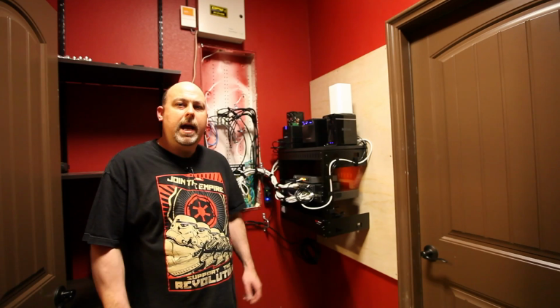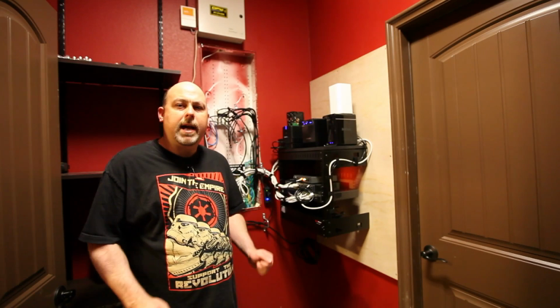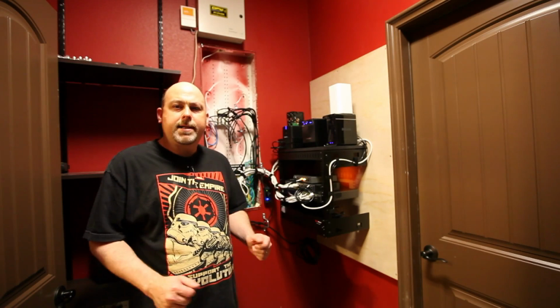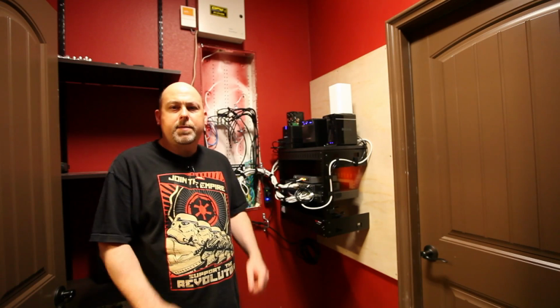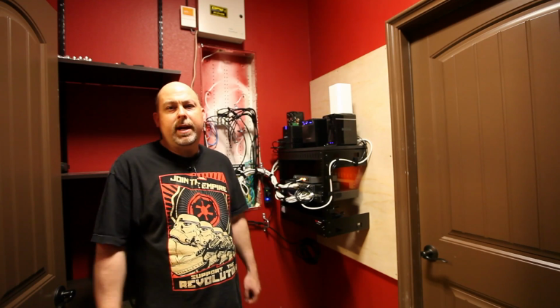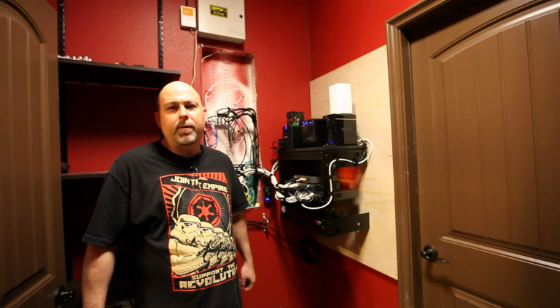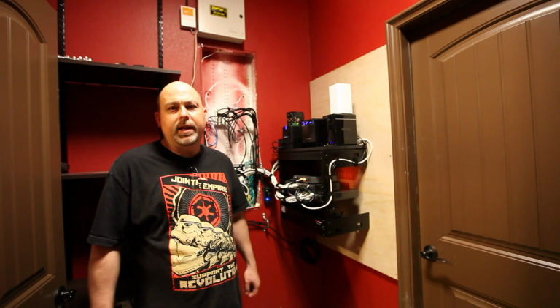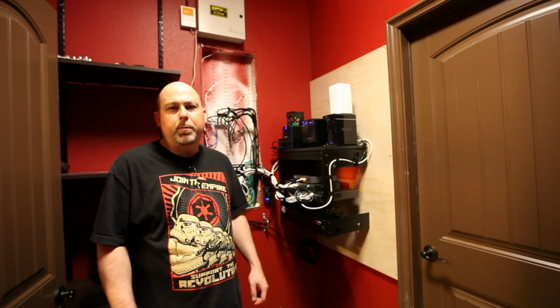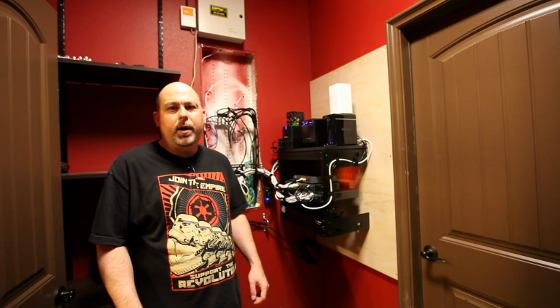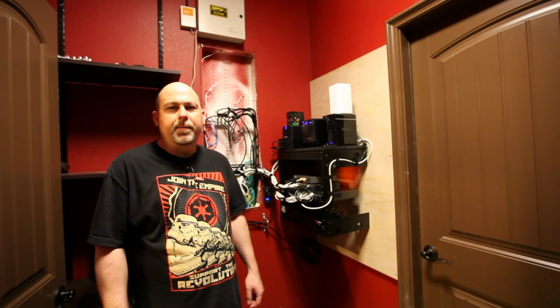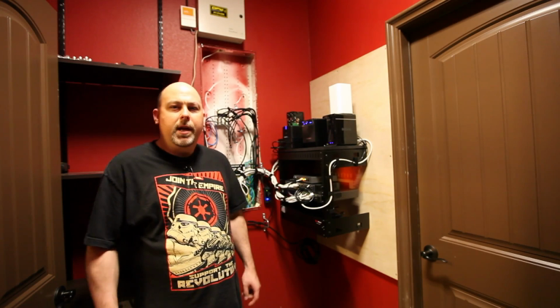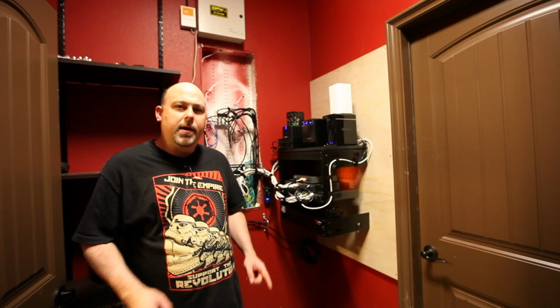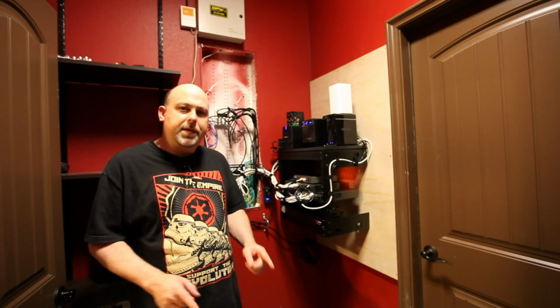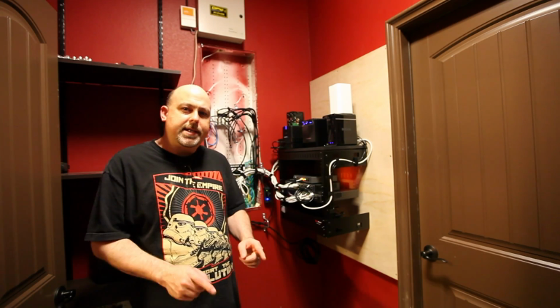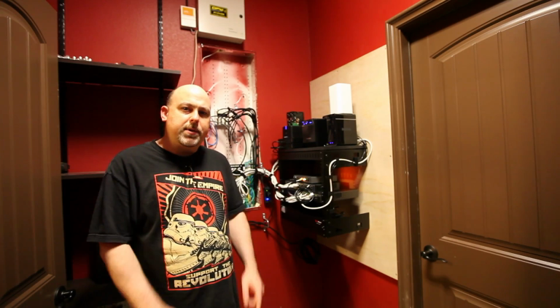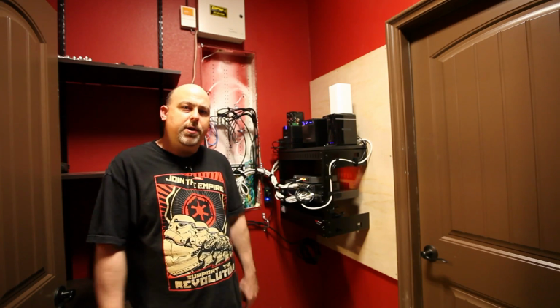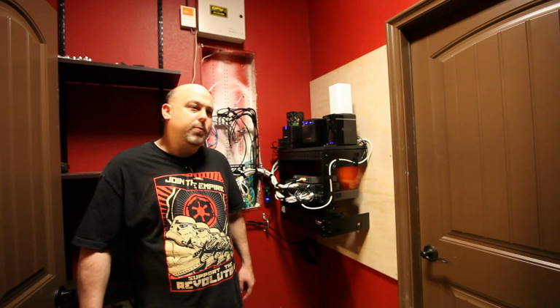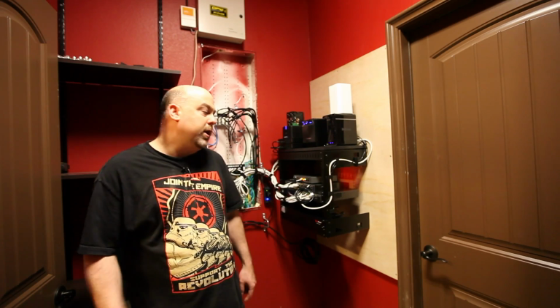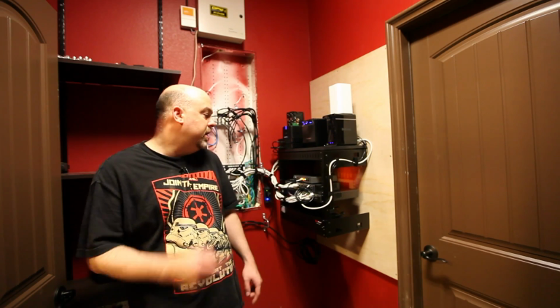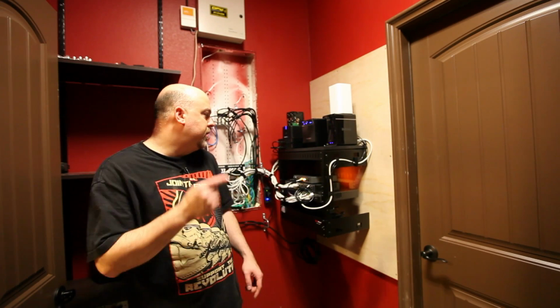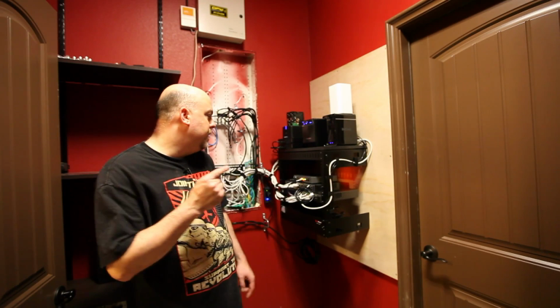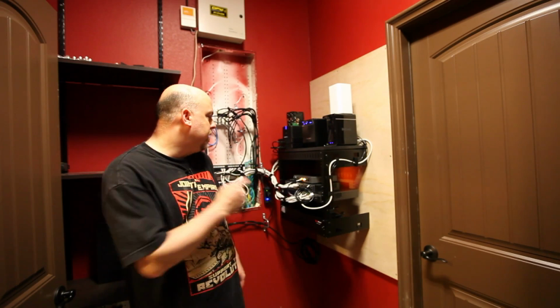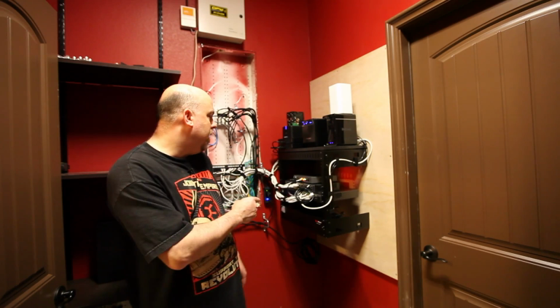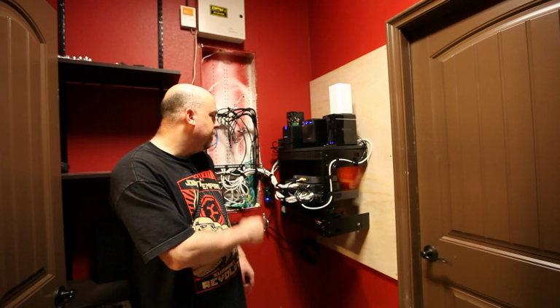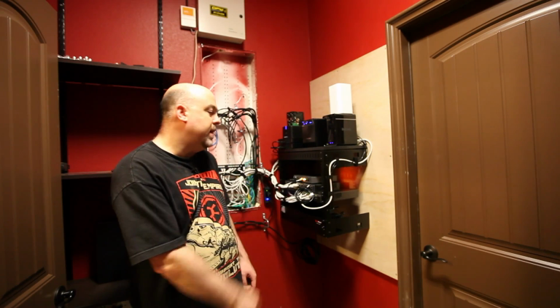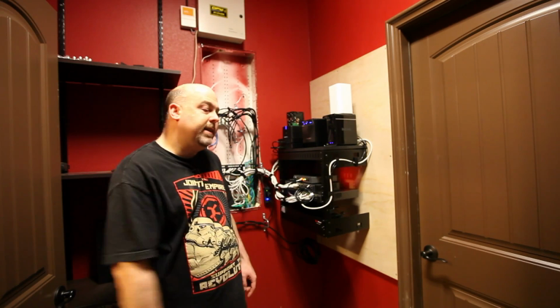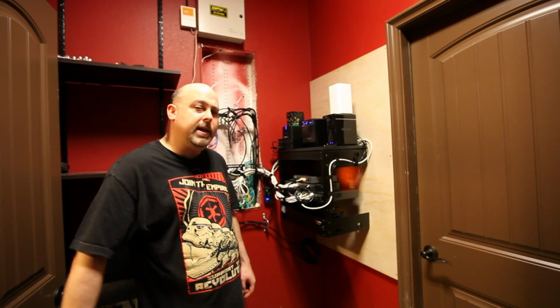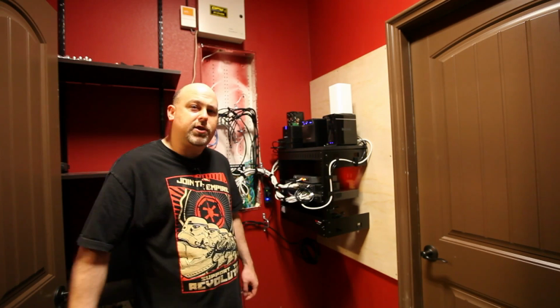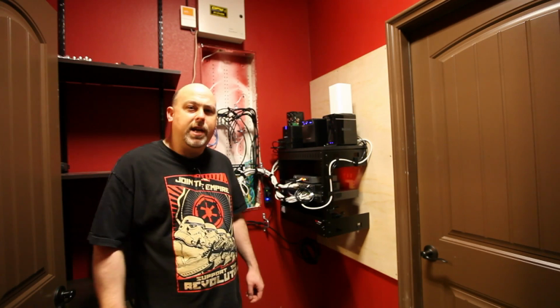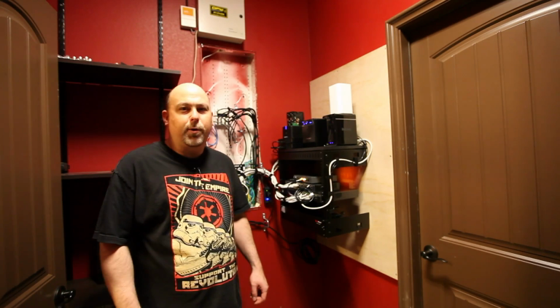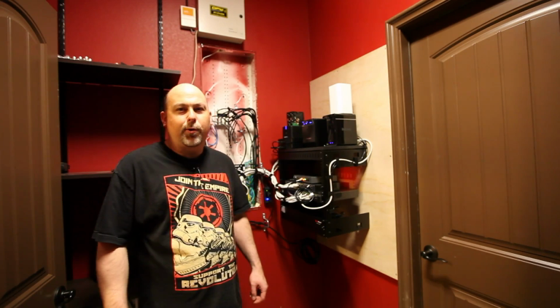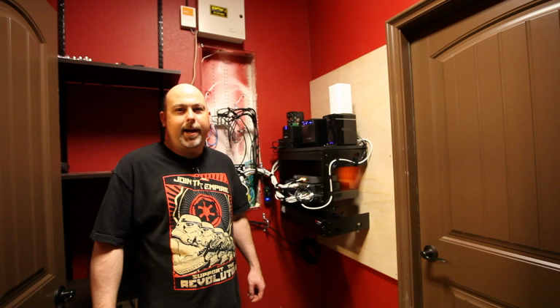Hey guys, it's Mike from the Geek Pub, and on this episode we're going to install this awesome 19-inch network rack.